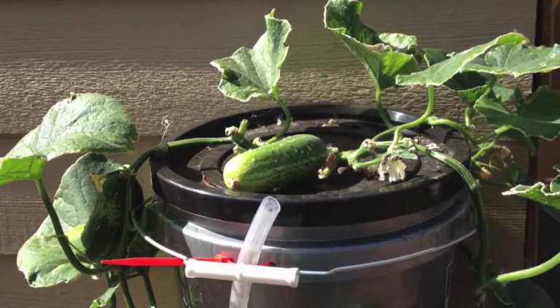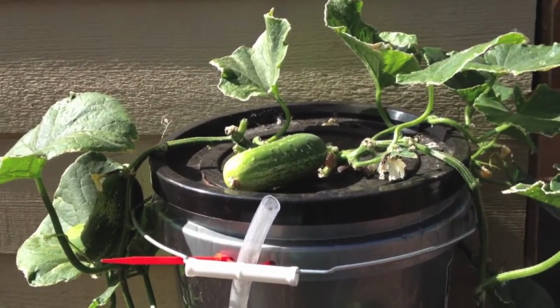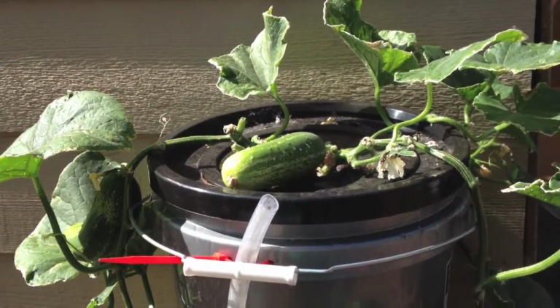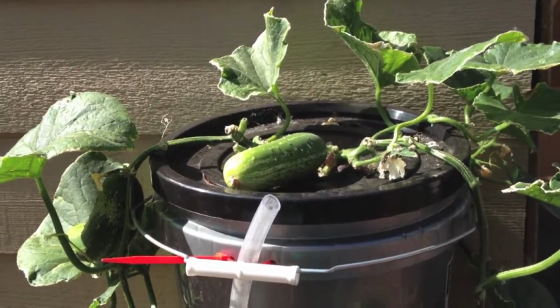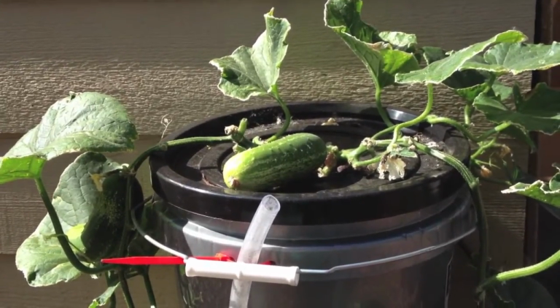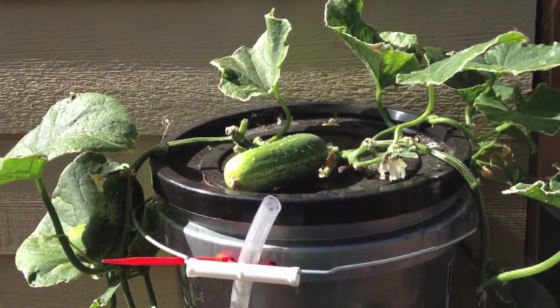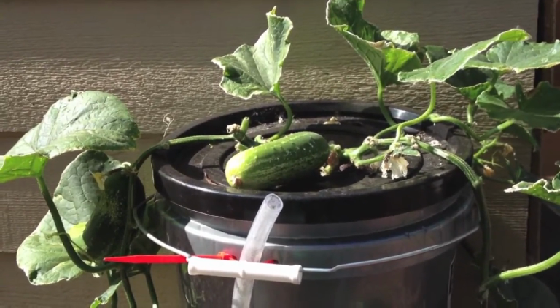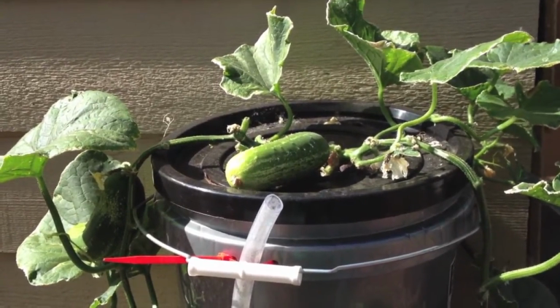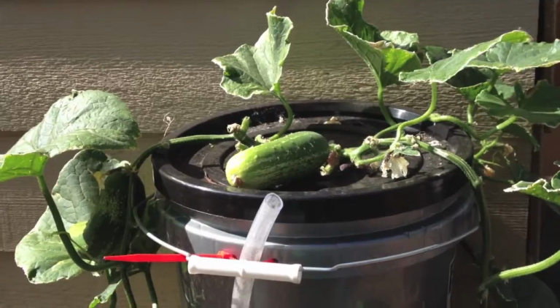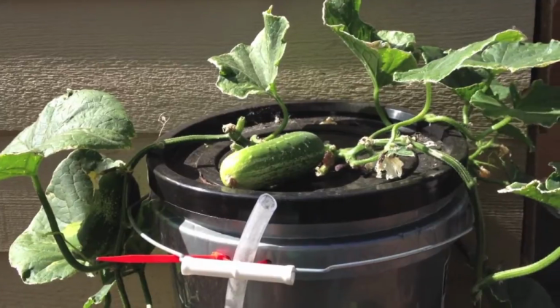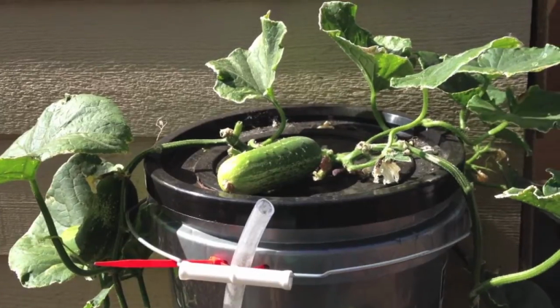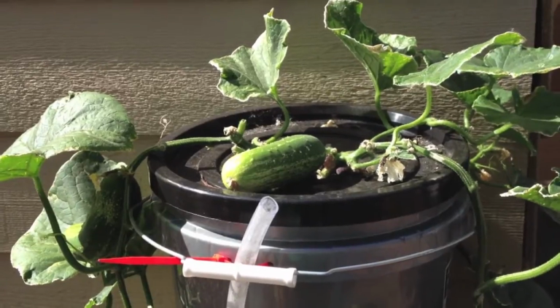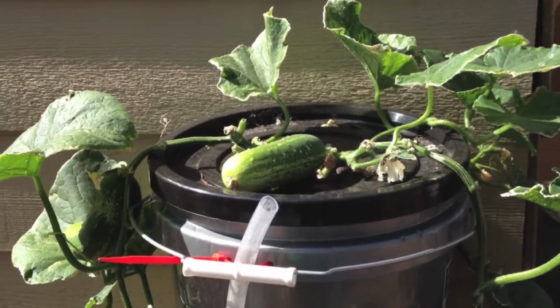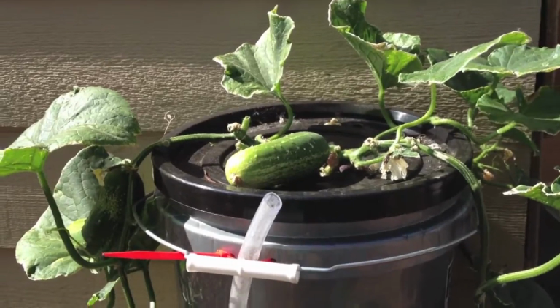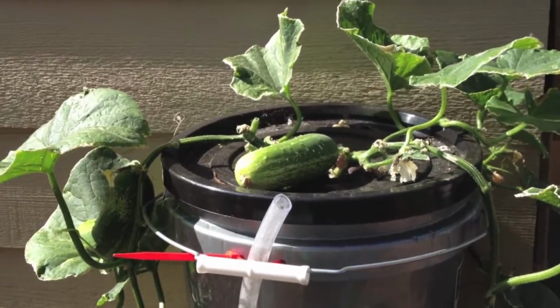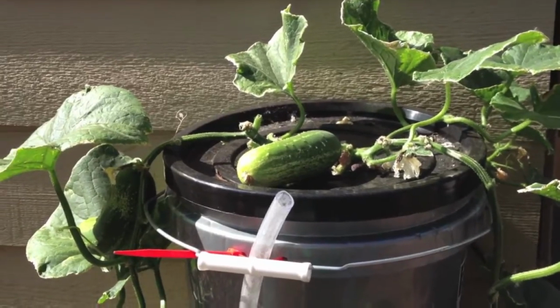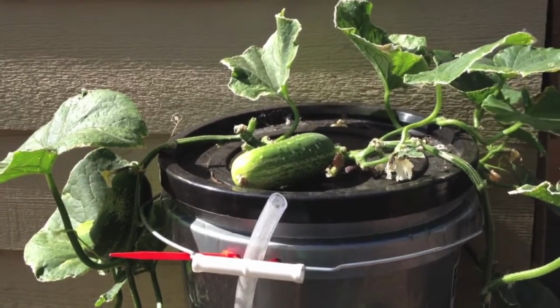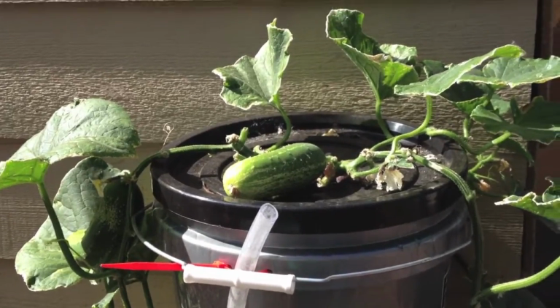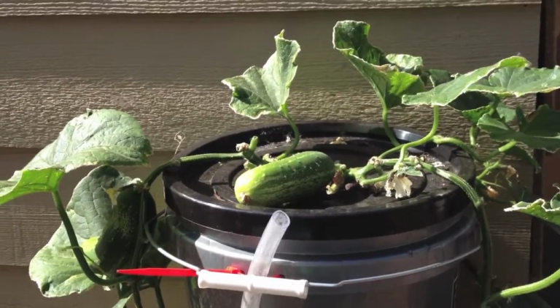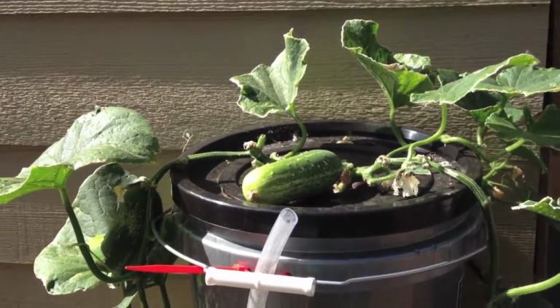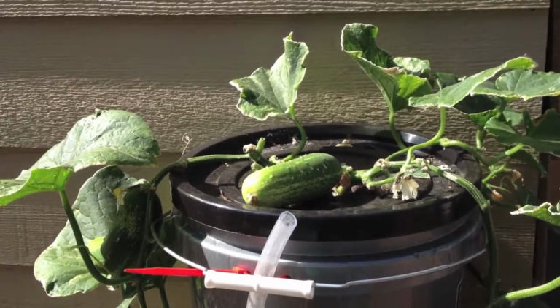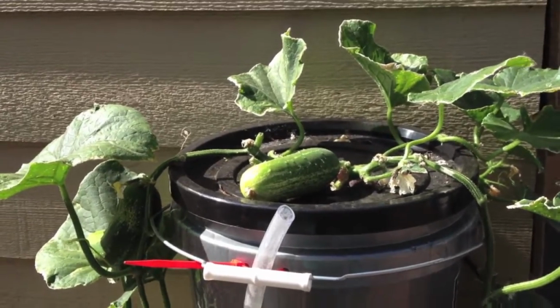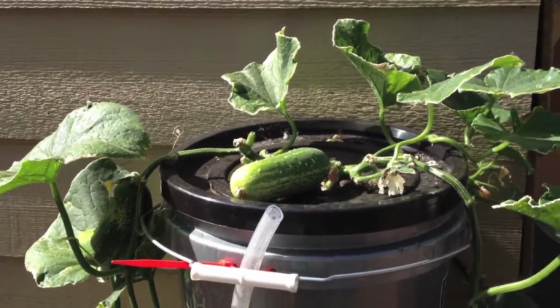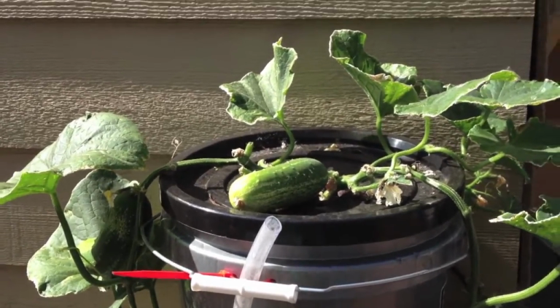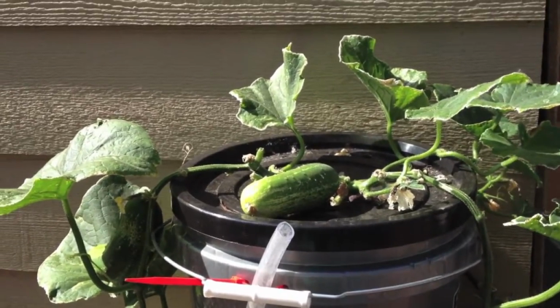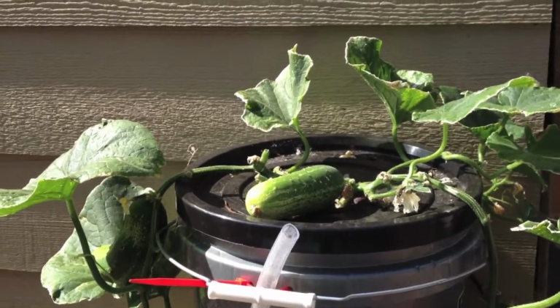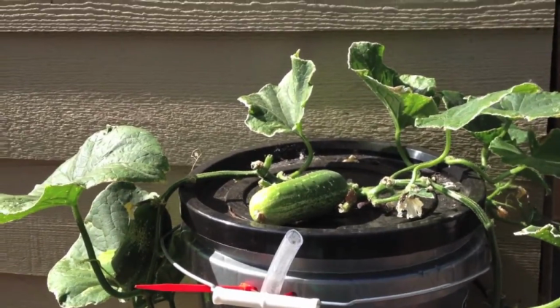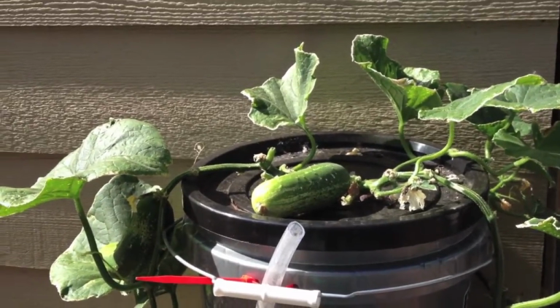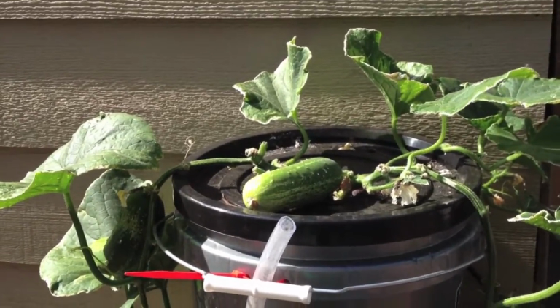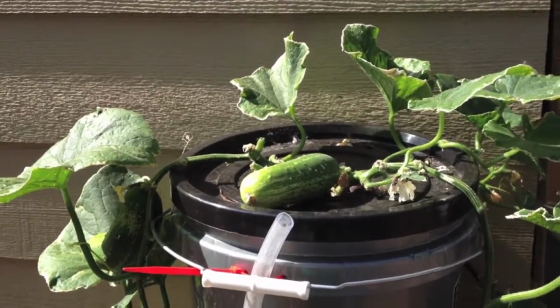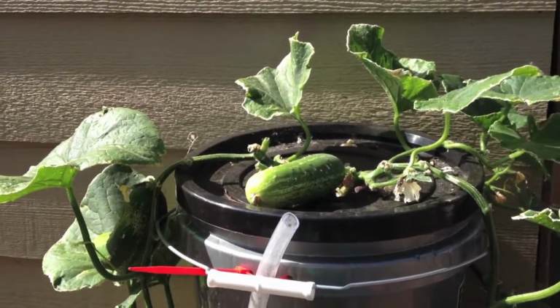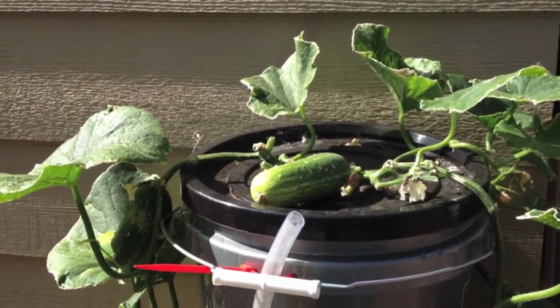A couple of reasons. One, they're being overshadowed, overgrown by the squash and tomatoes.